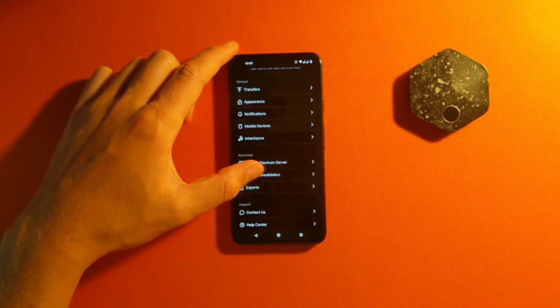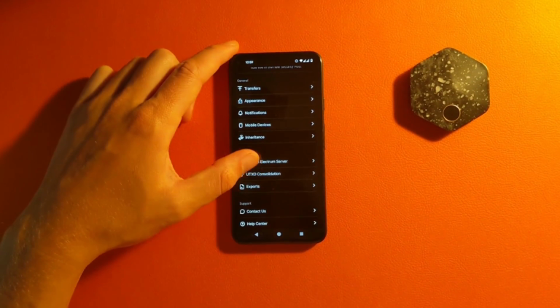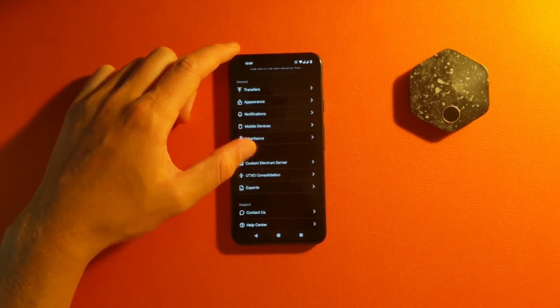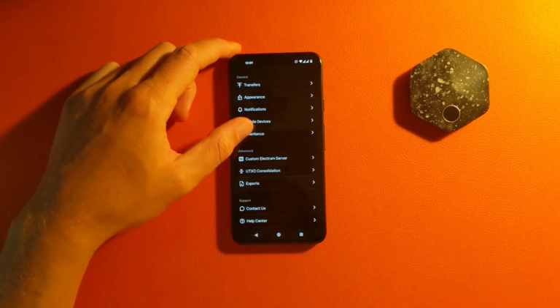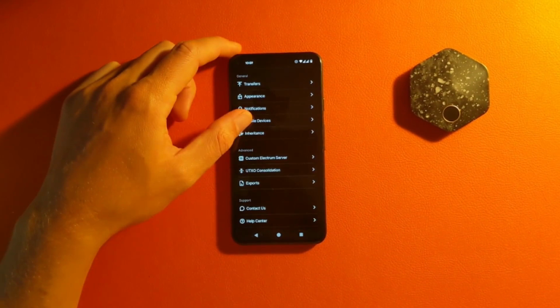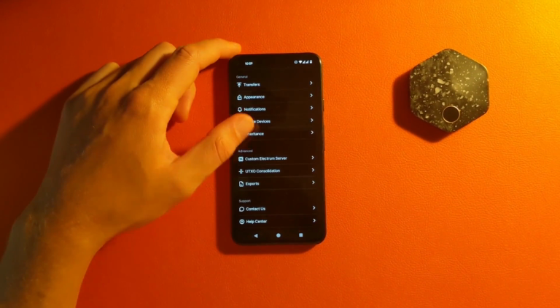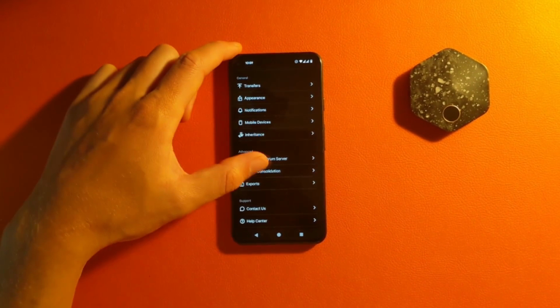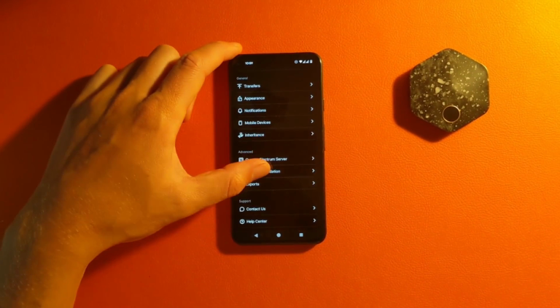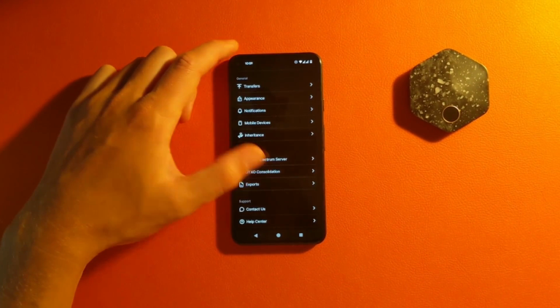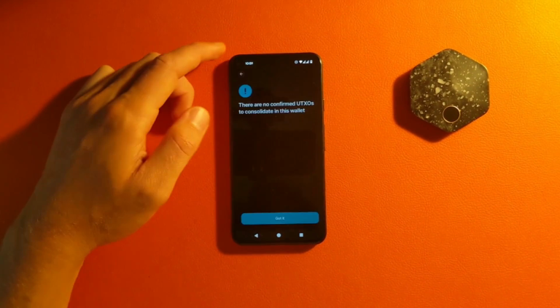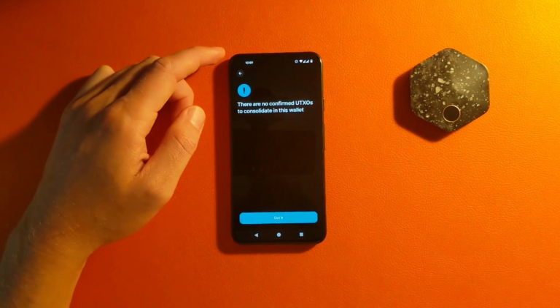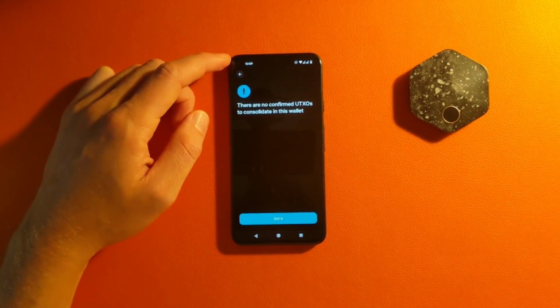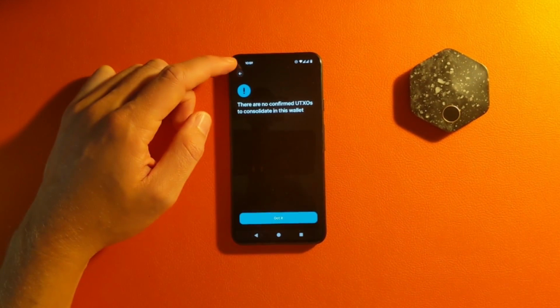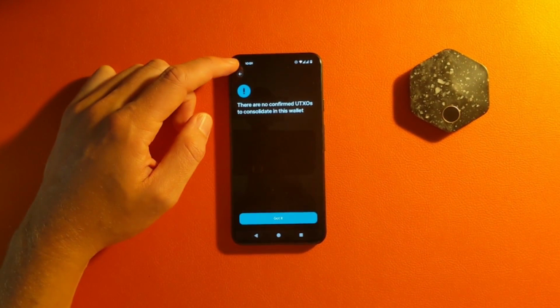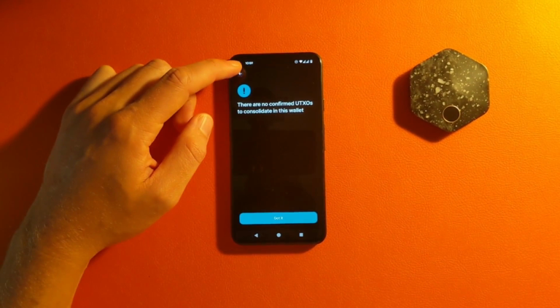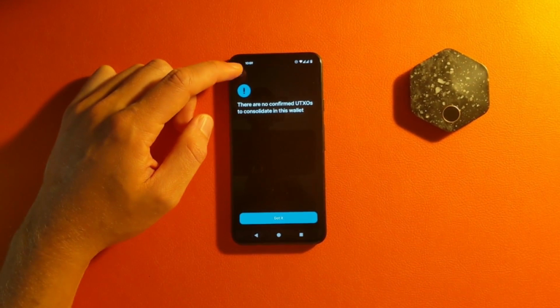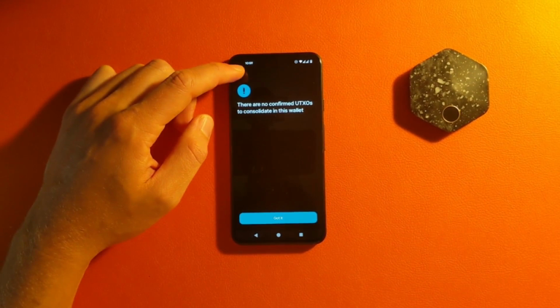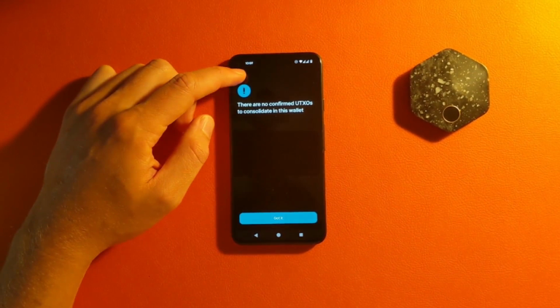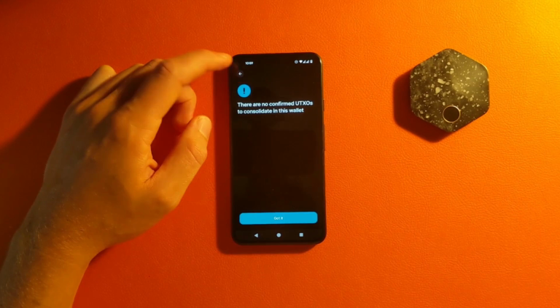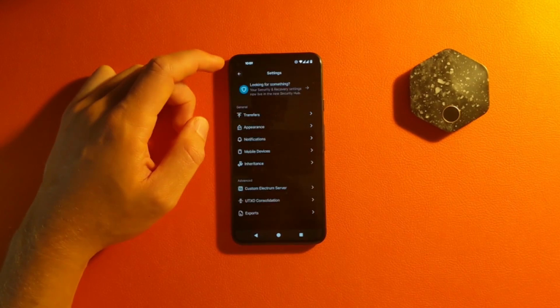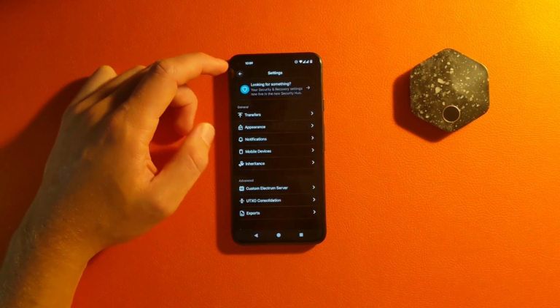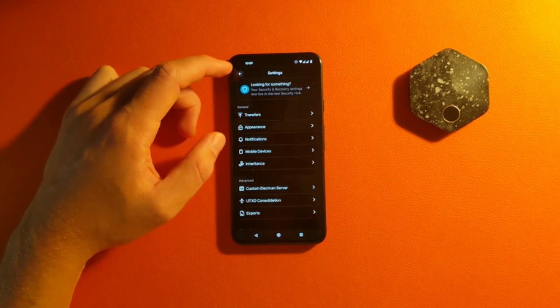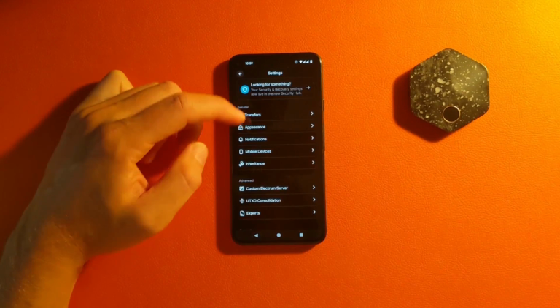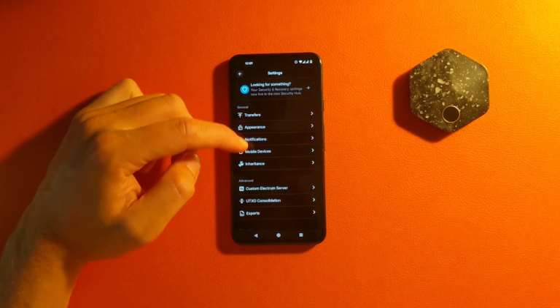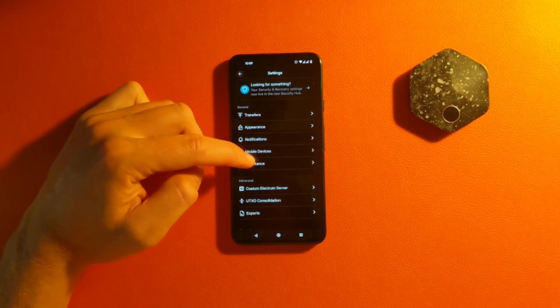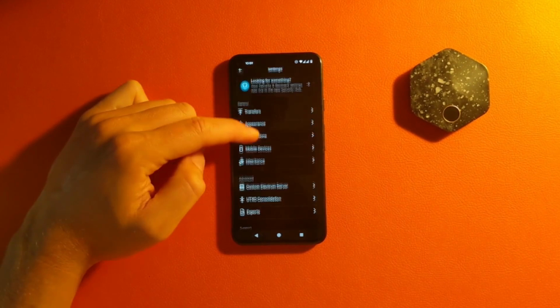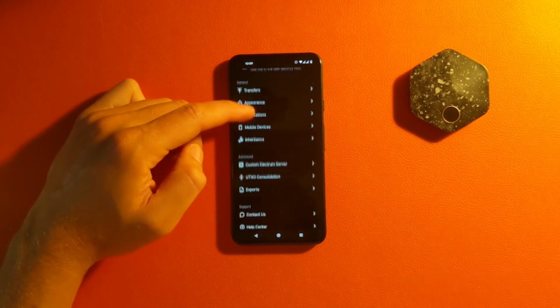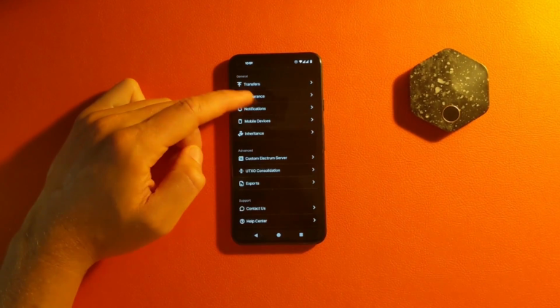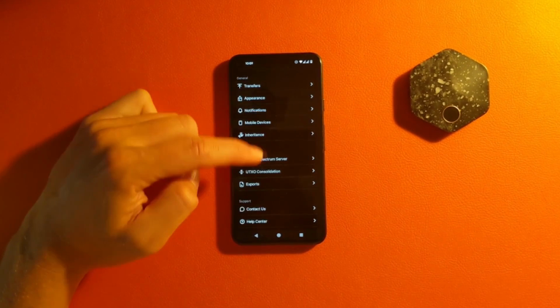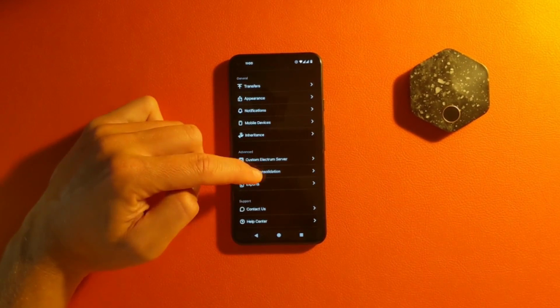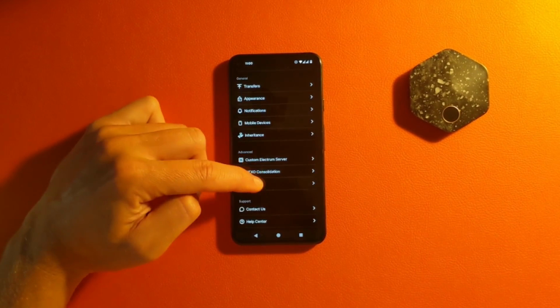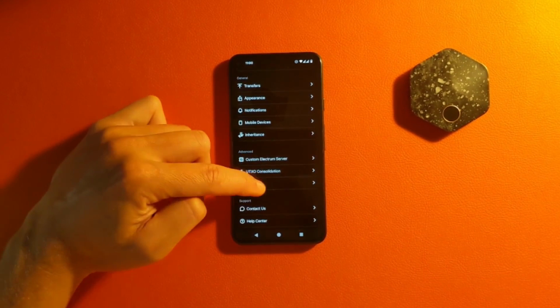You can also consolidate UTXOs. I would say the Bitcoiners who worked on this did a great job in designing the wallet.